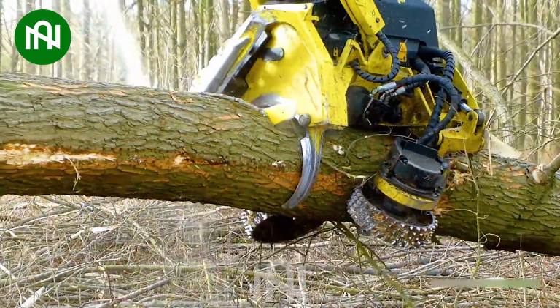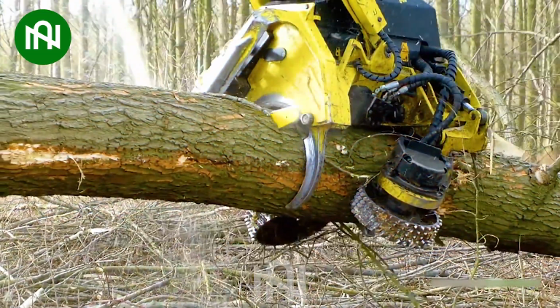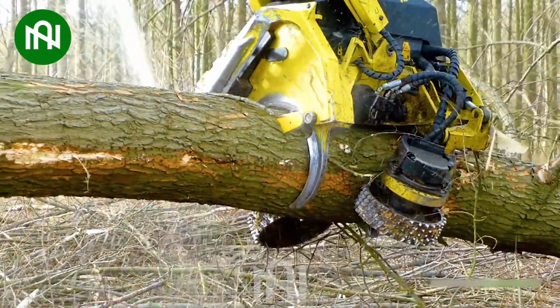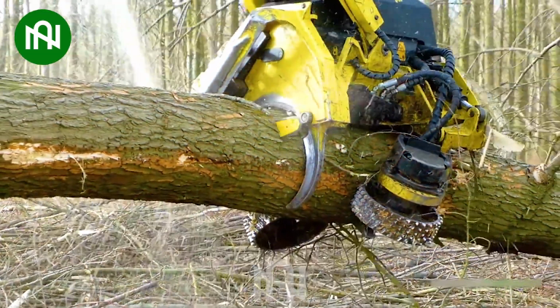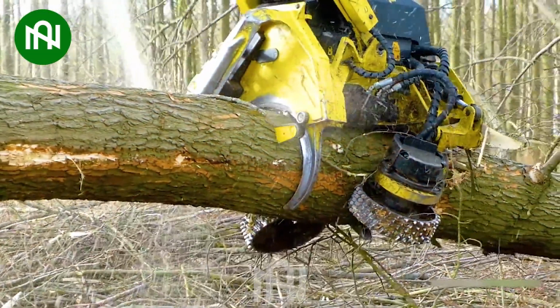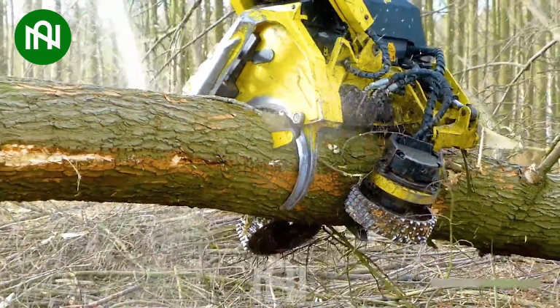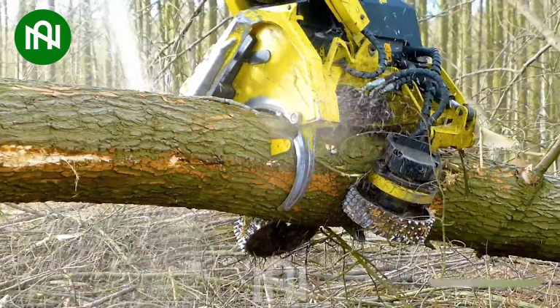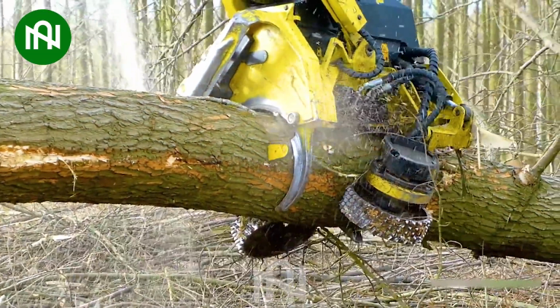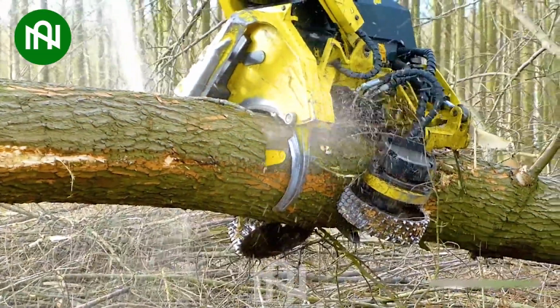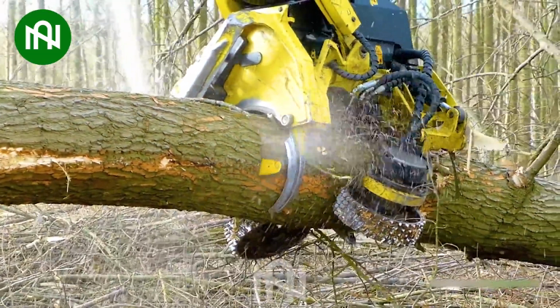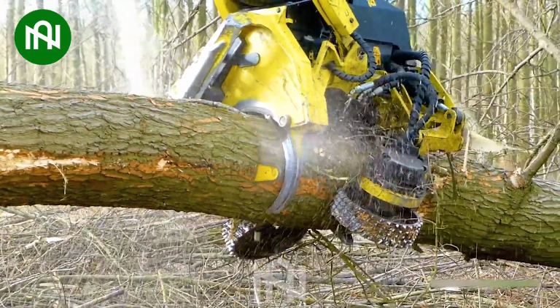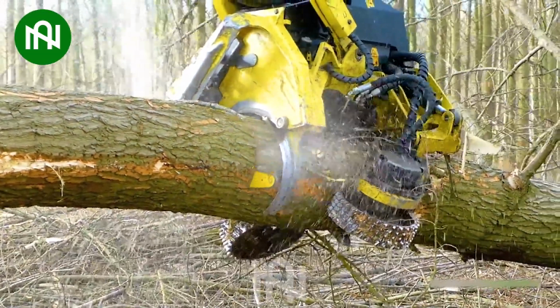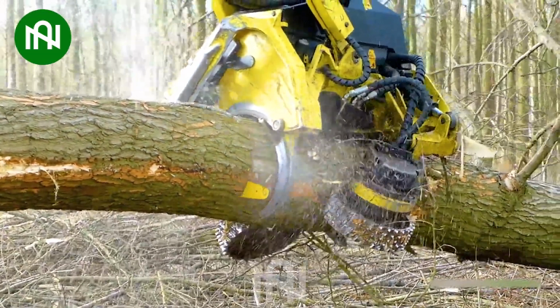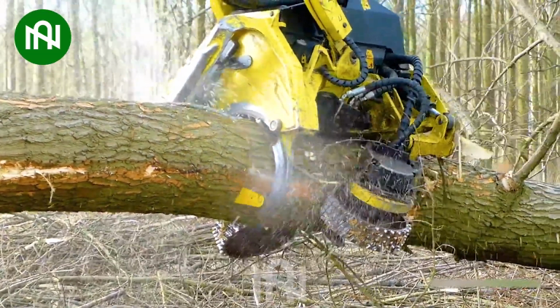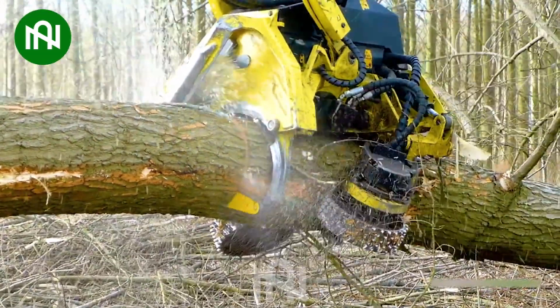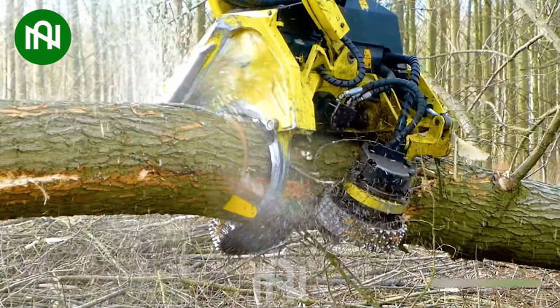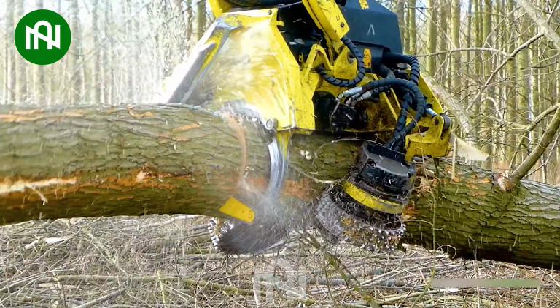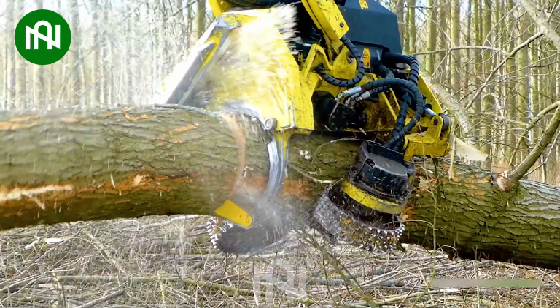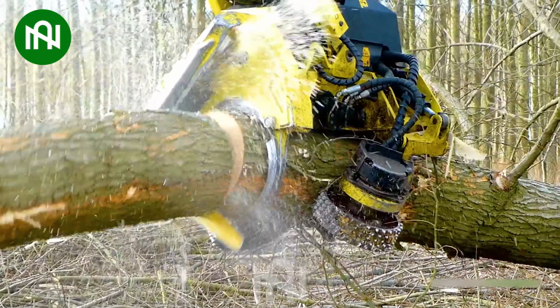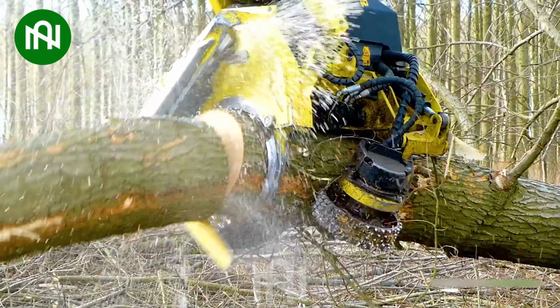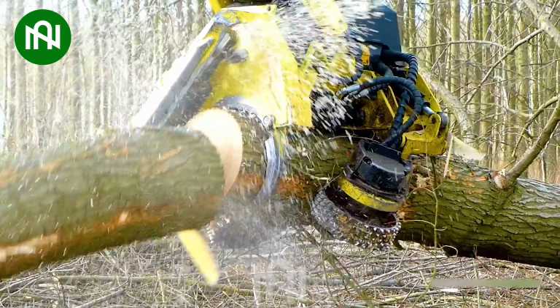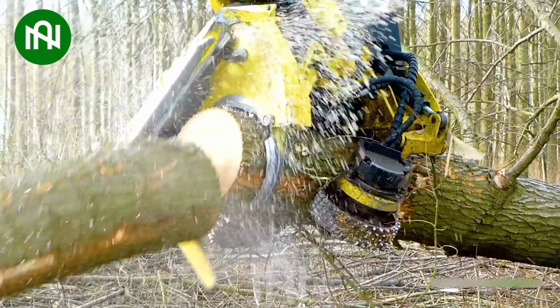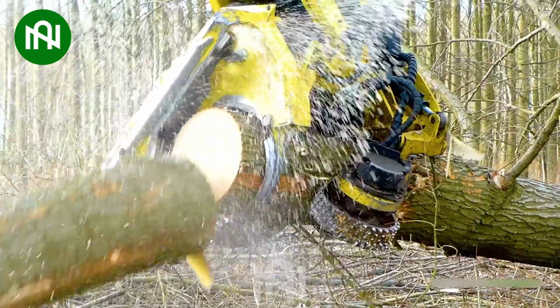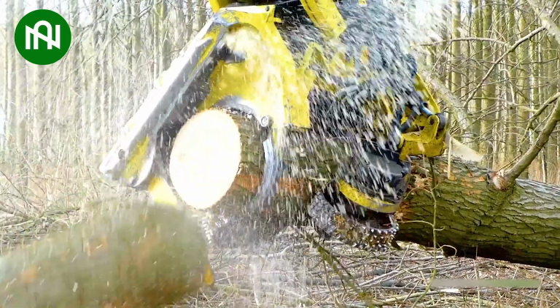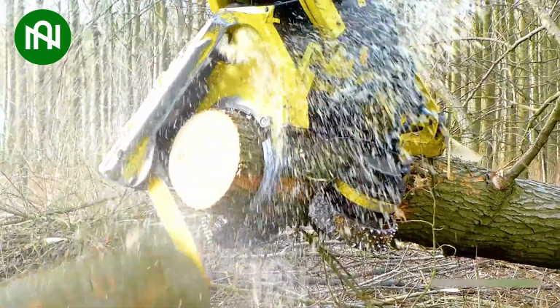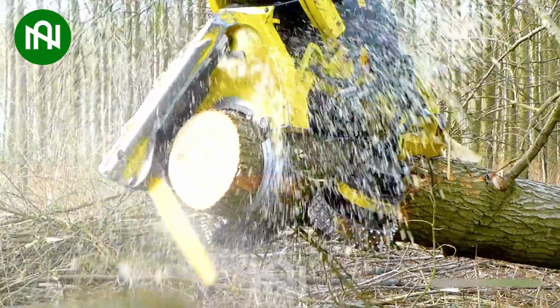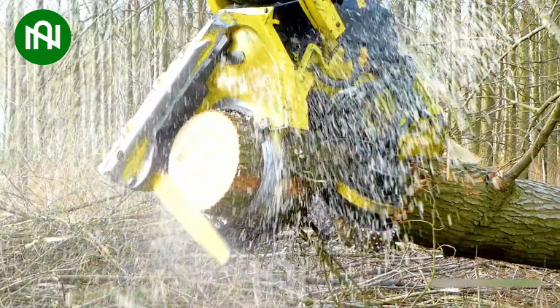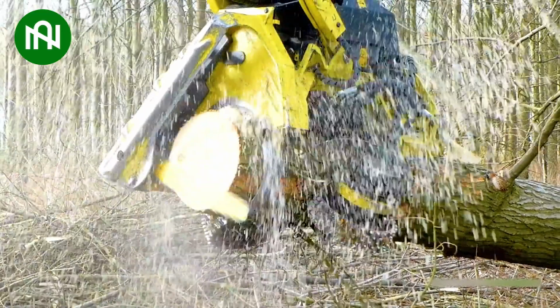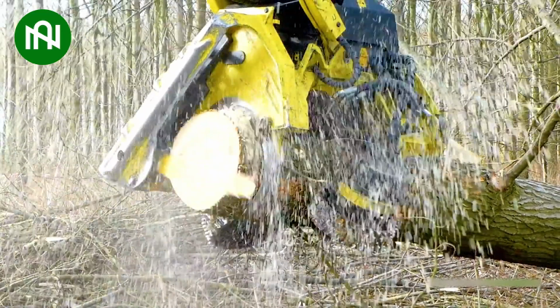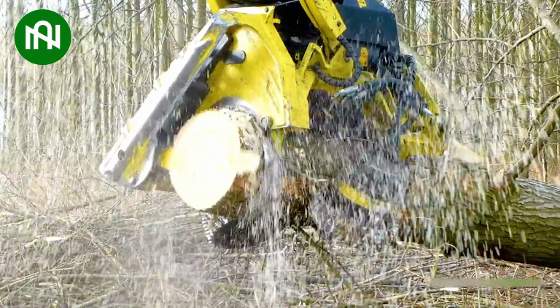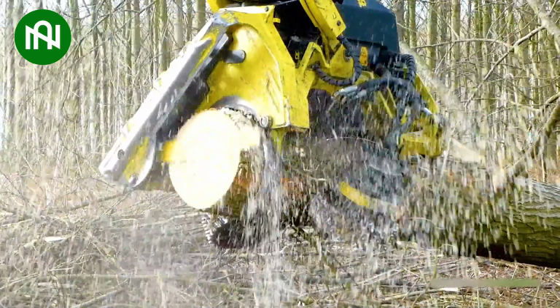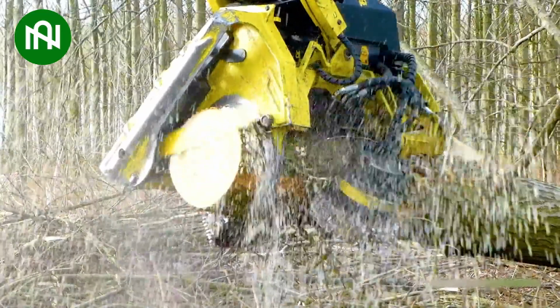This machine is like a skilled craftsman, transforming a tree into perfectly sized sections.